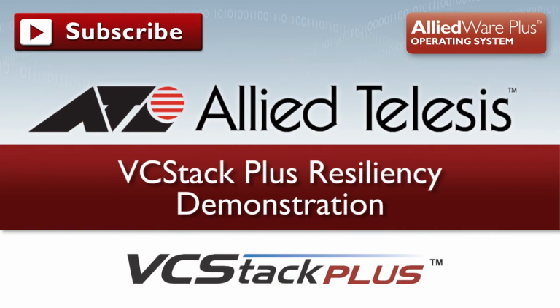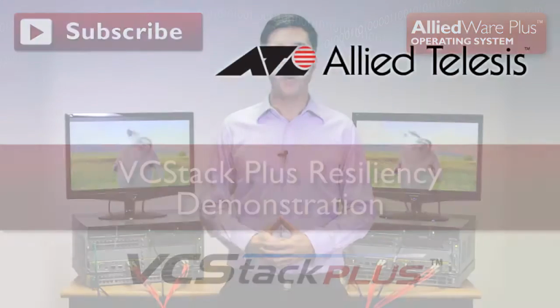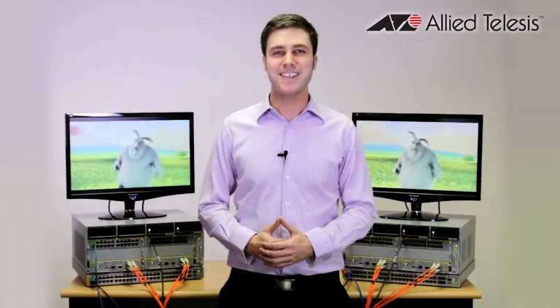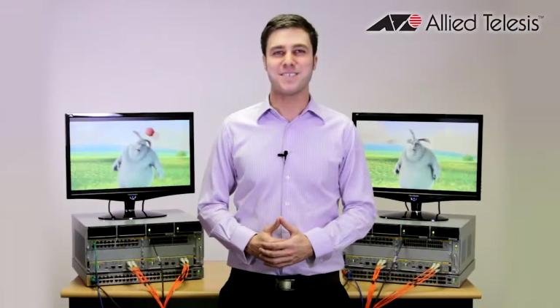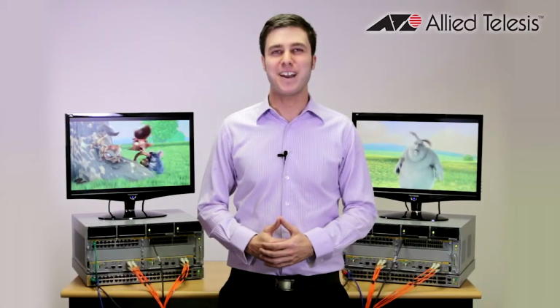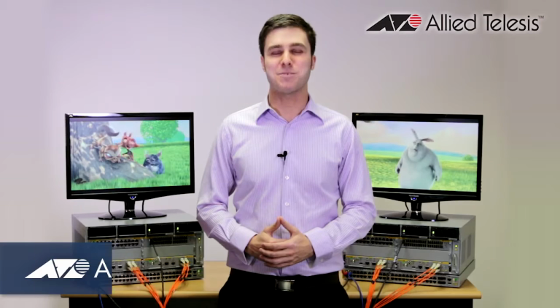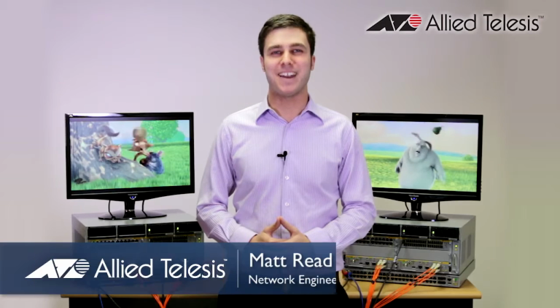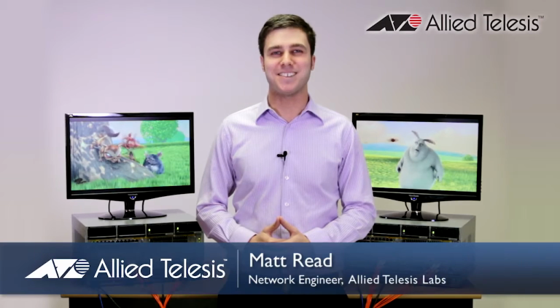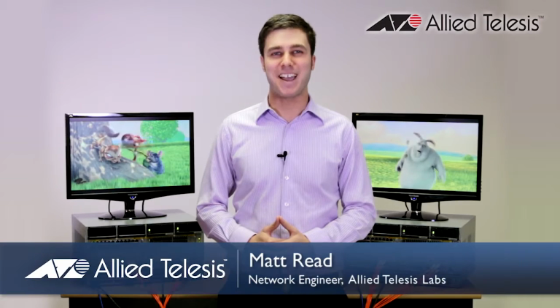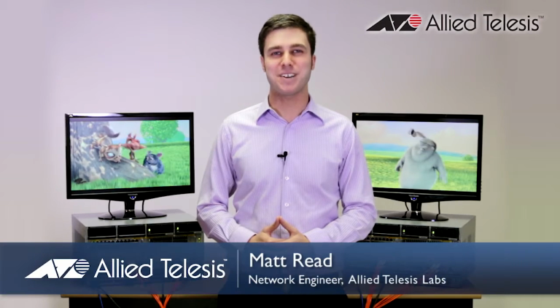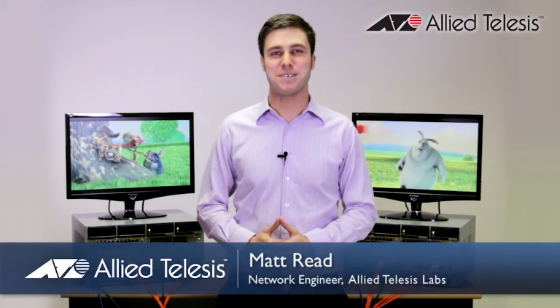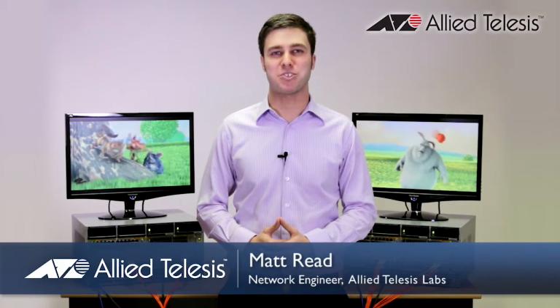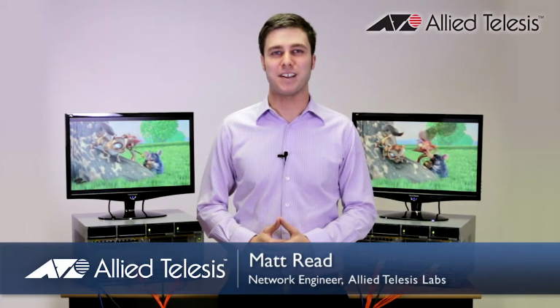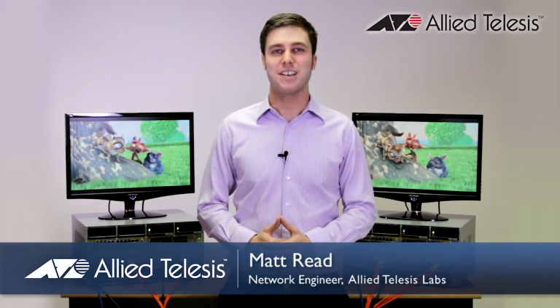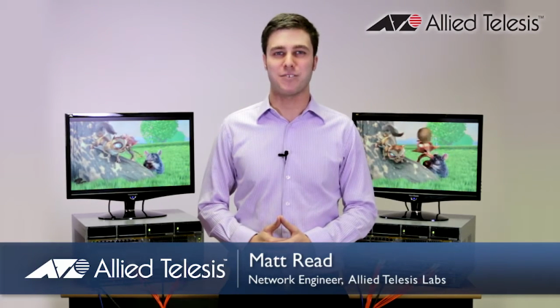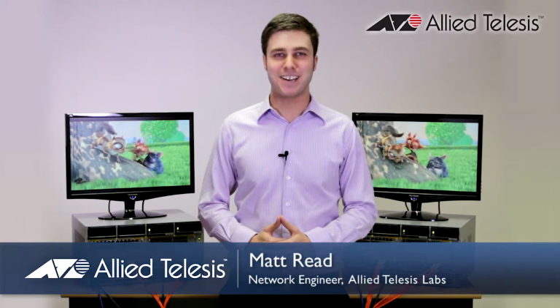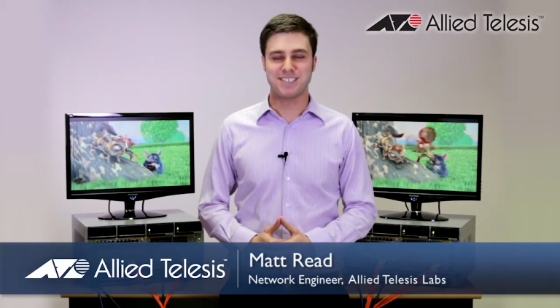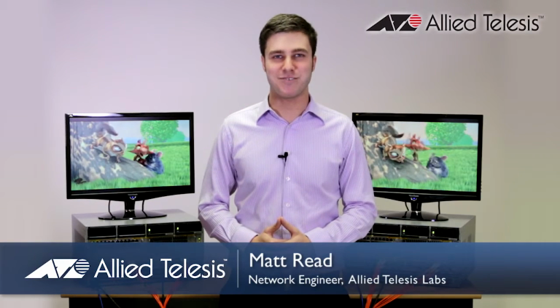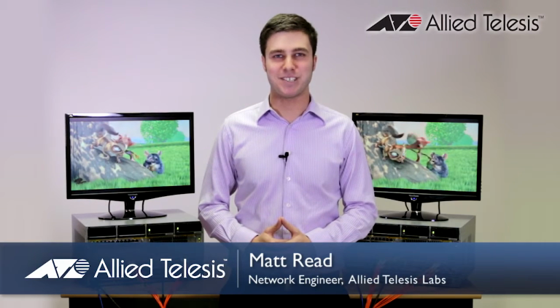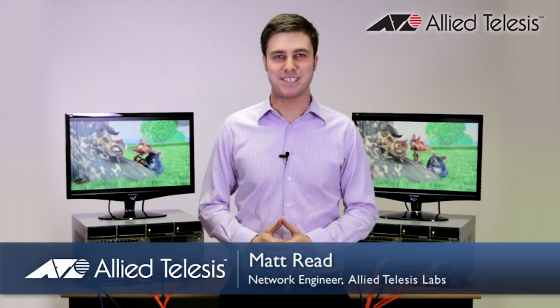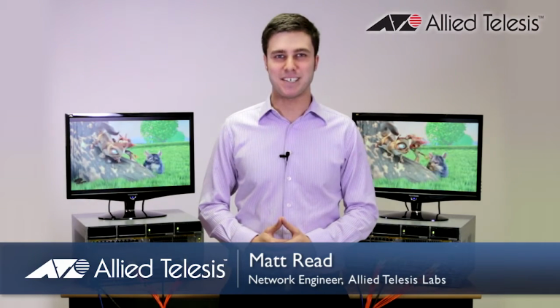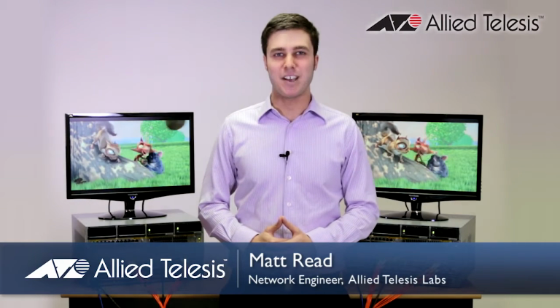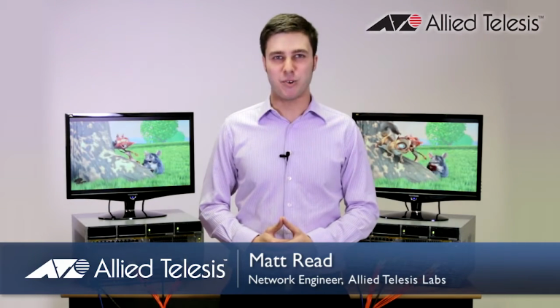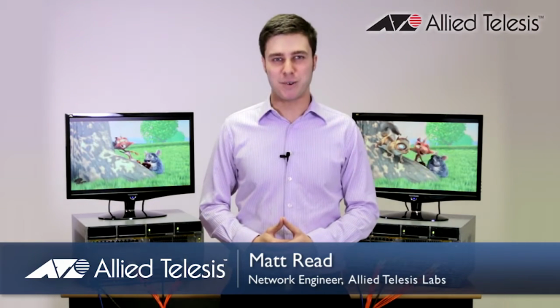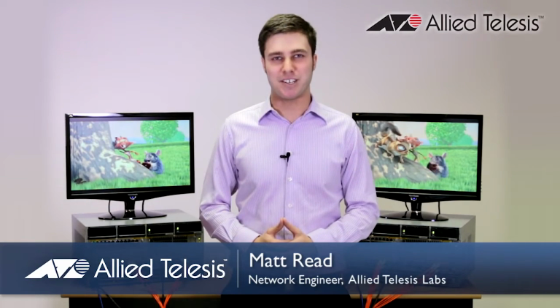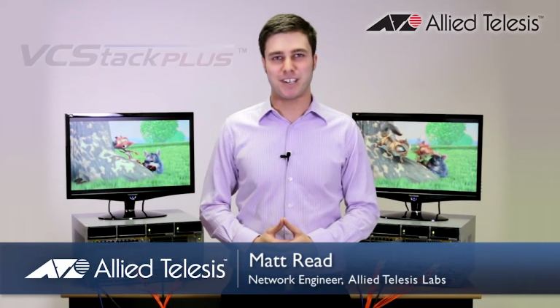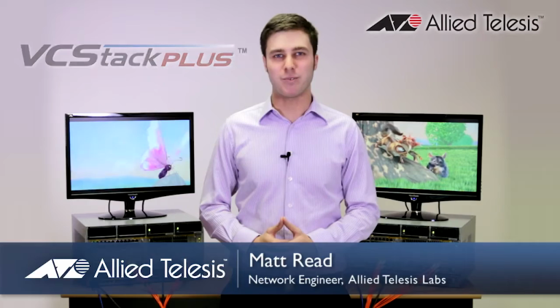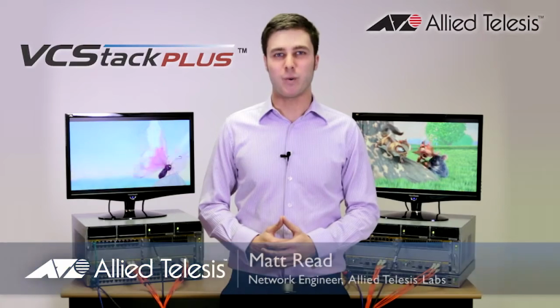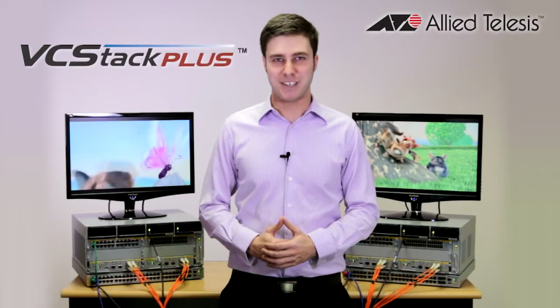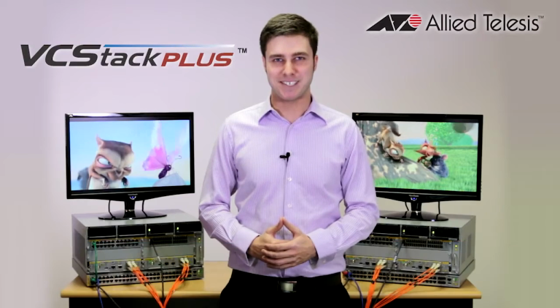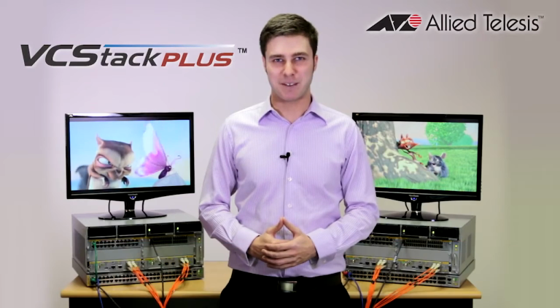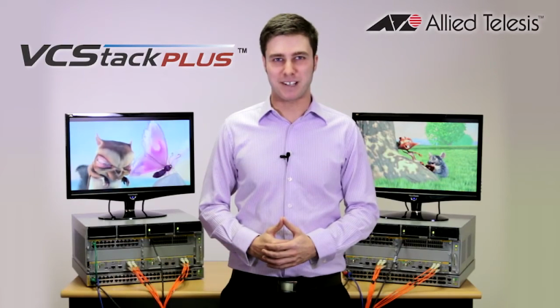Hi there, my name is Matt and today I'm going to demonstrate the redundancy and resiliency your network can achieve with VCStack Plus.